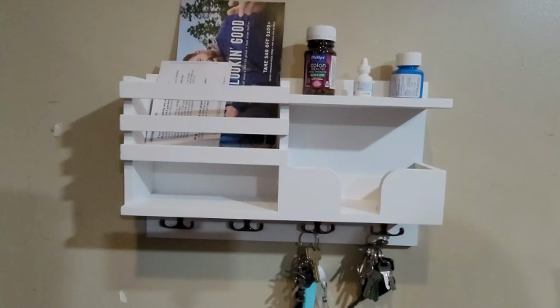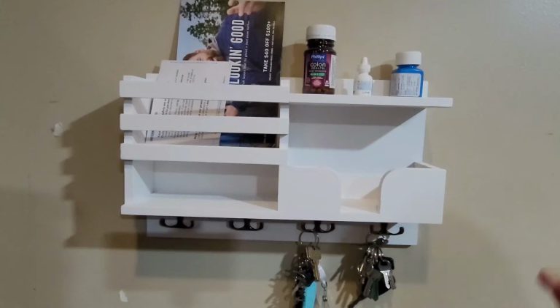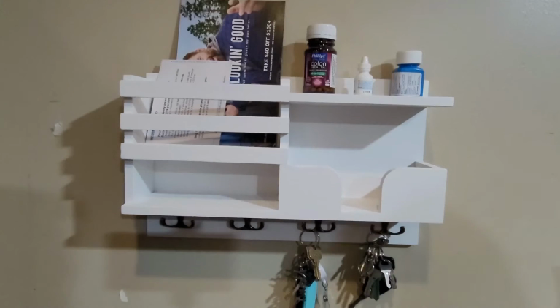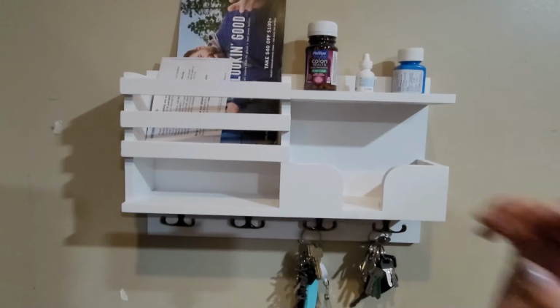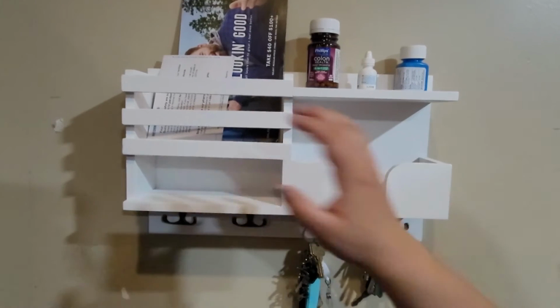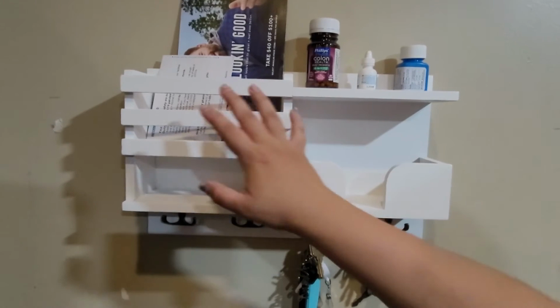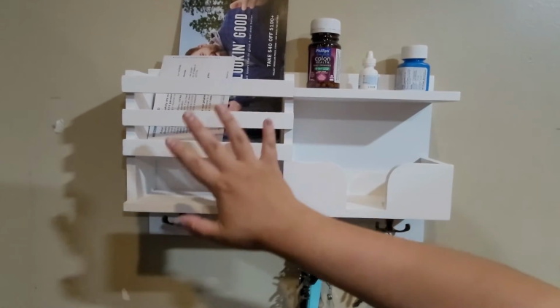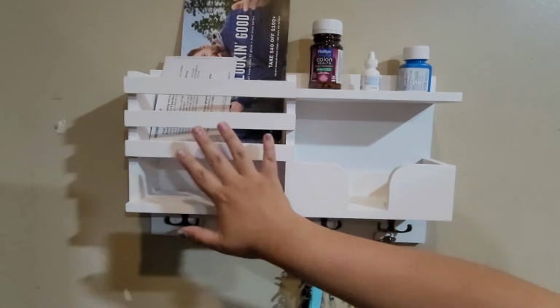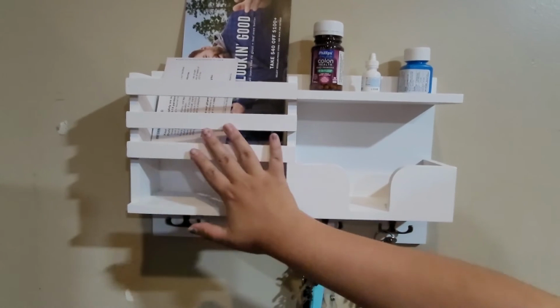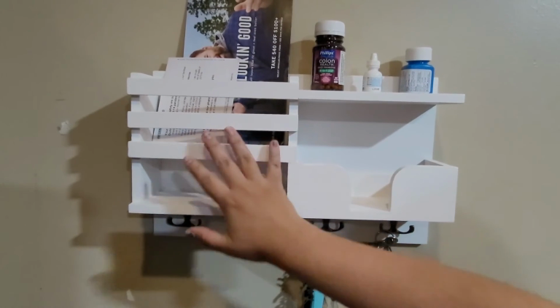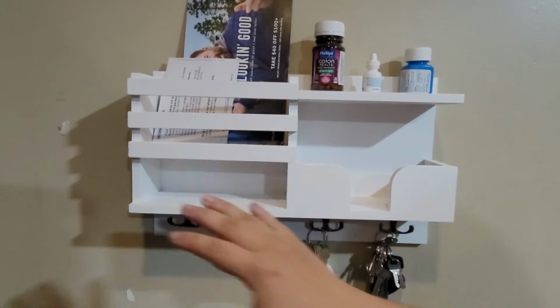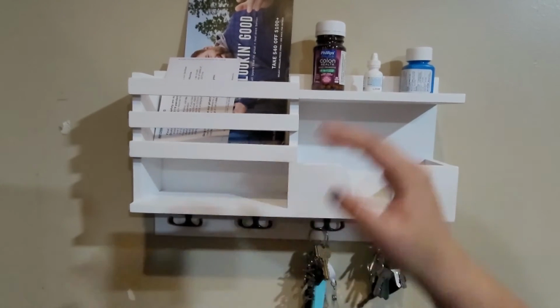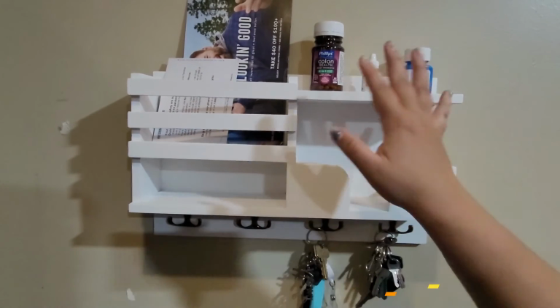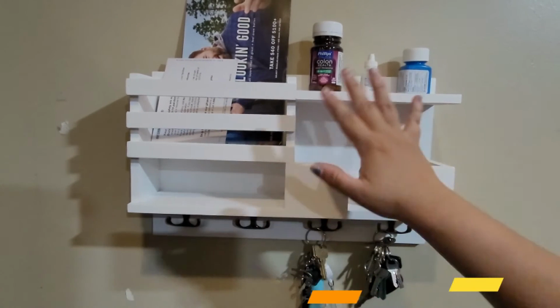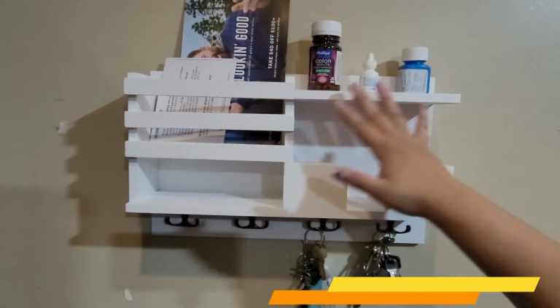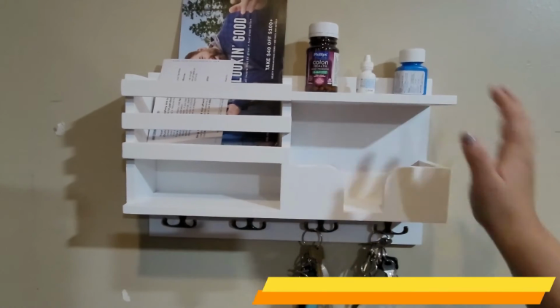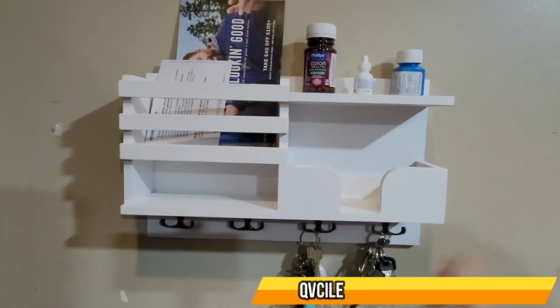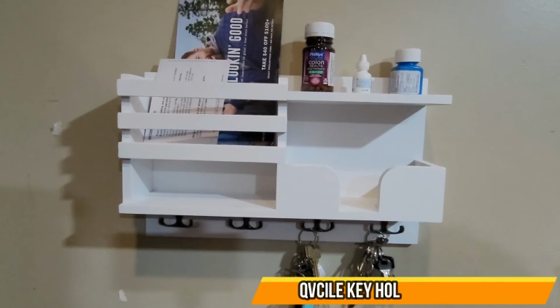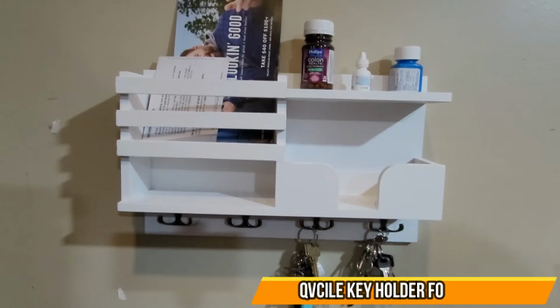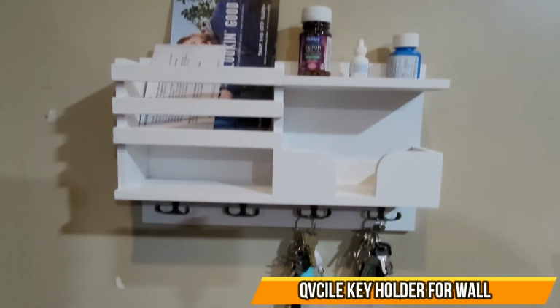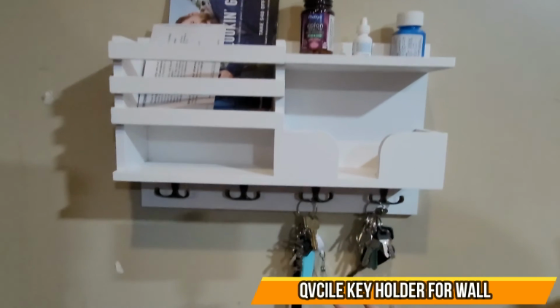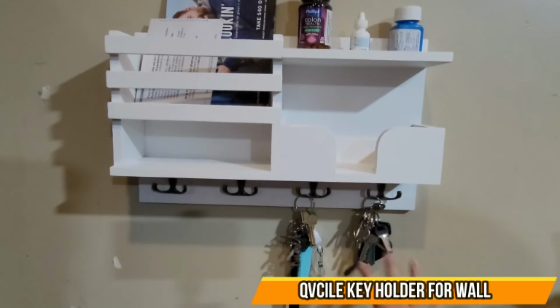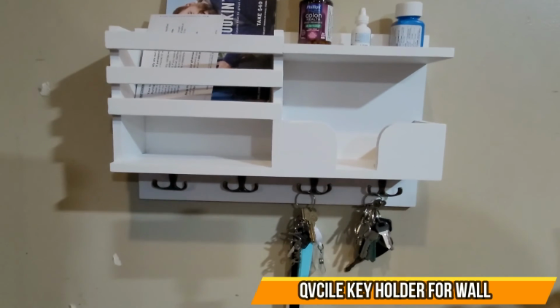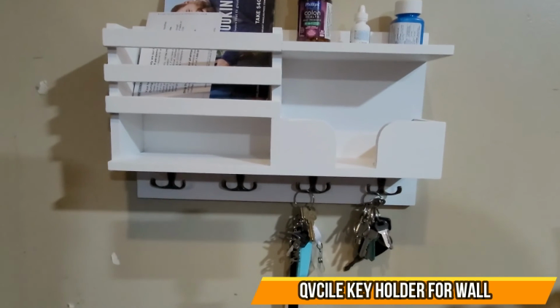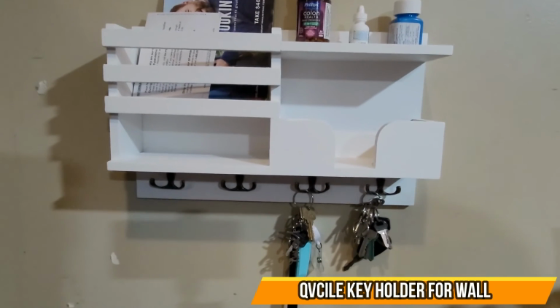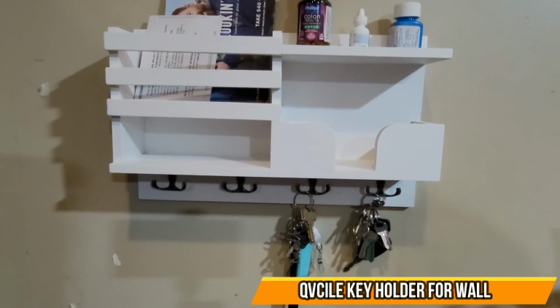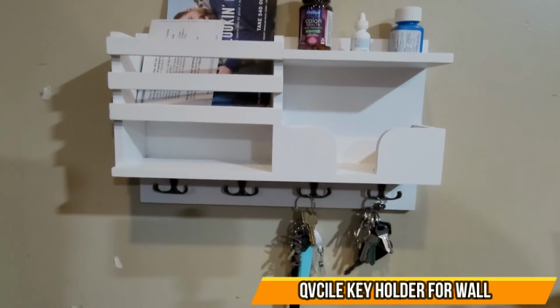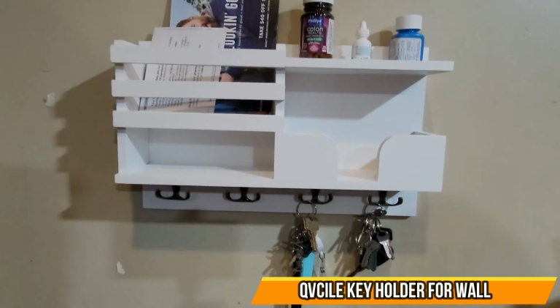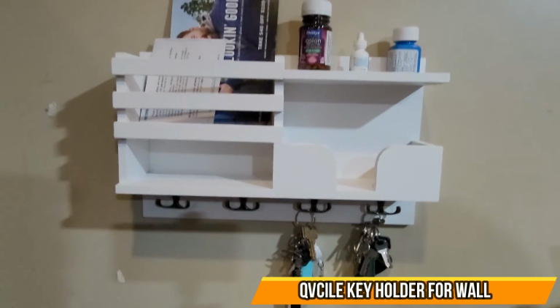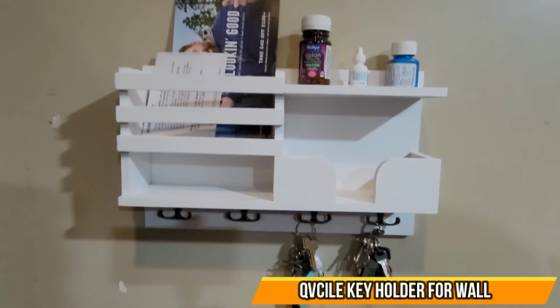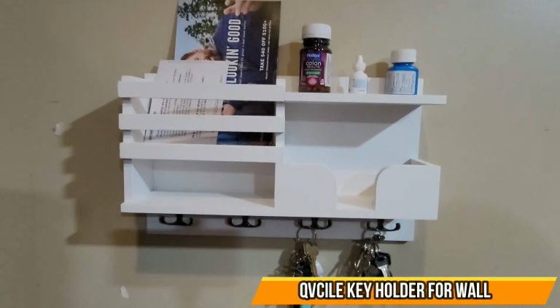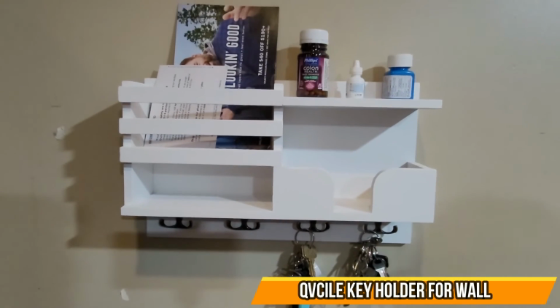As you can see, we can actually use it for our mail, some medication, and our keys. I hope you guys enjoyed the video.